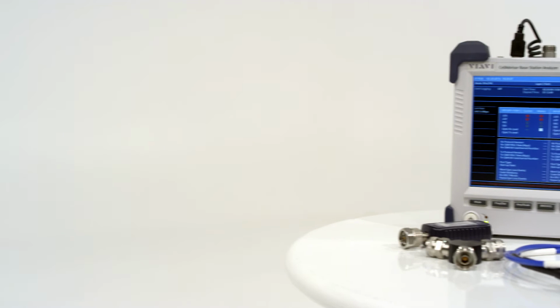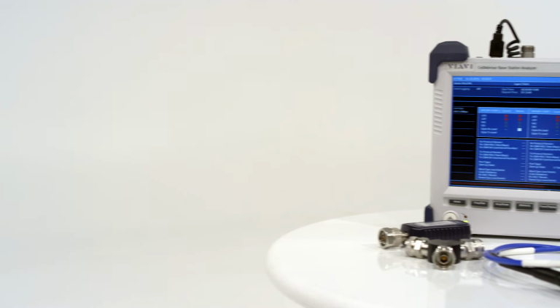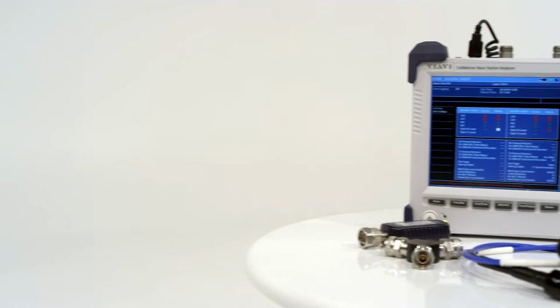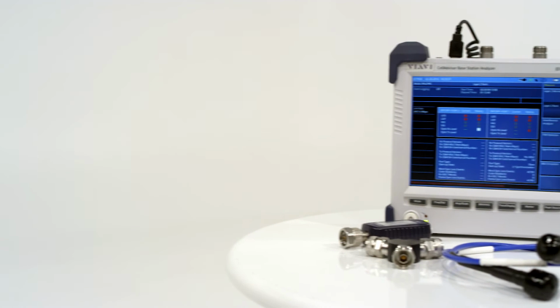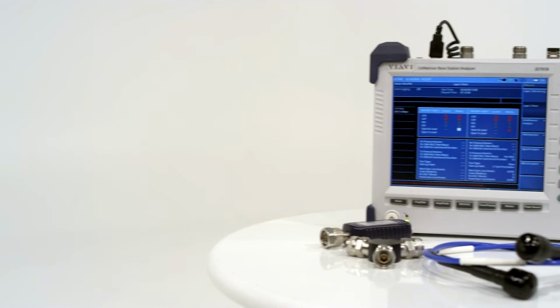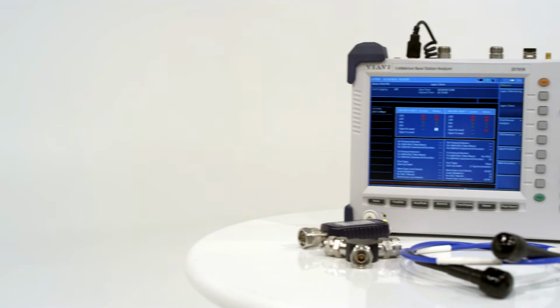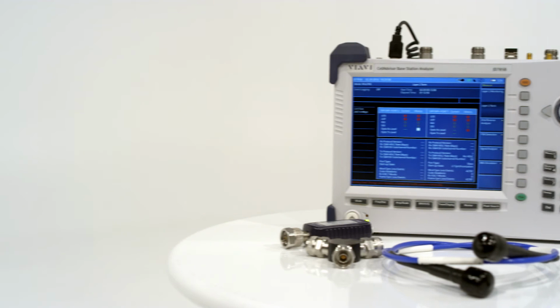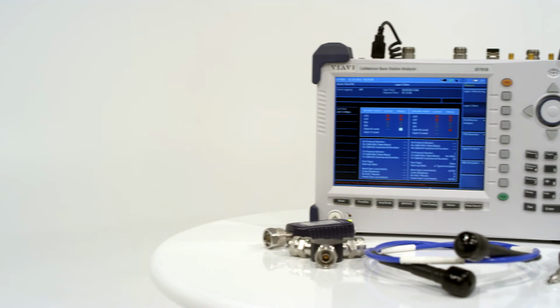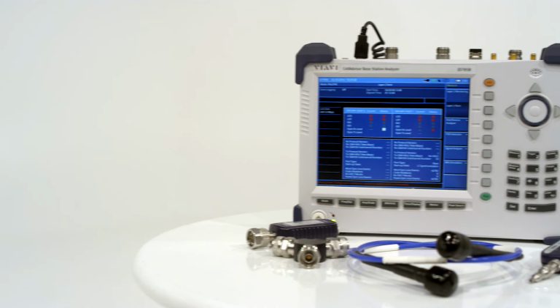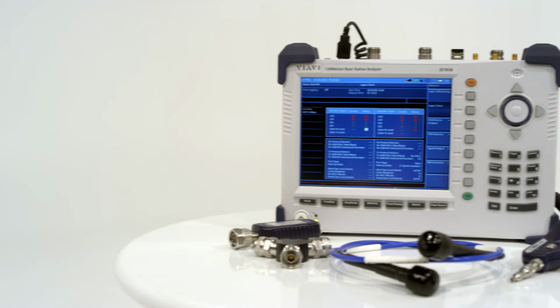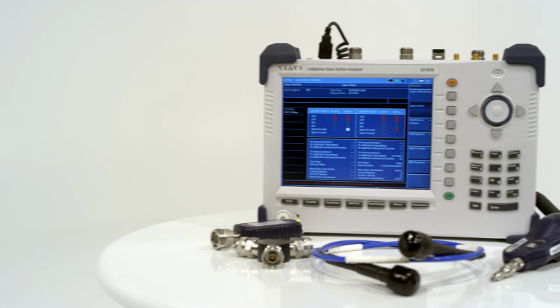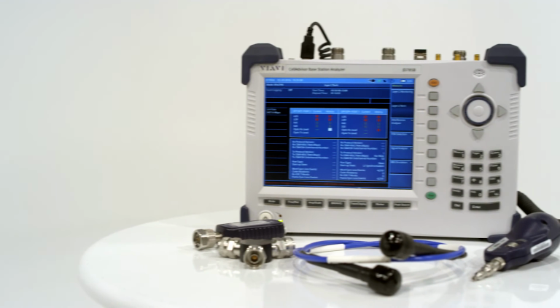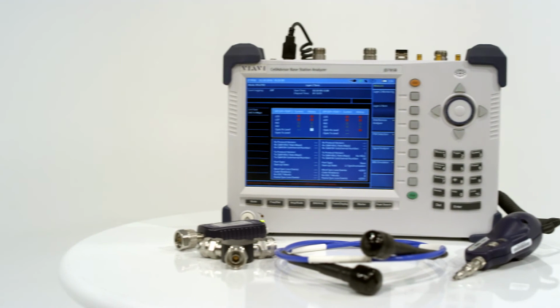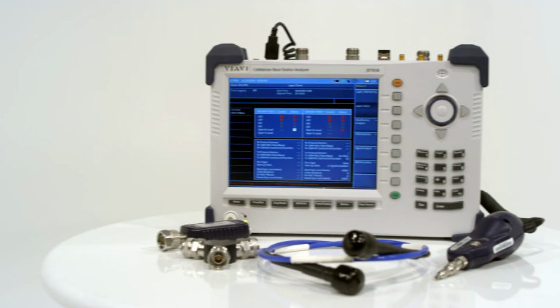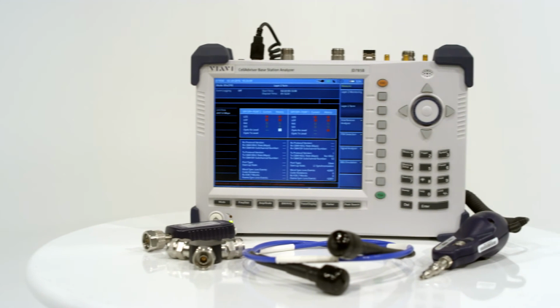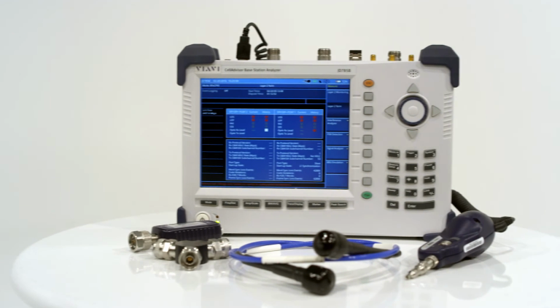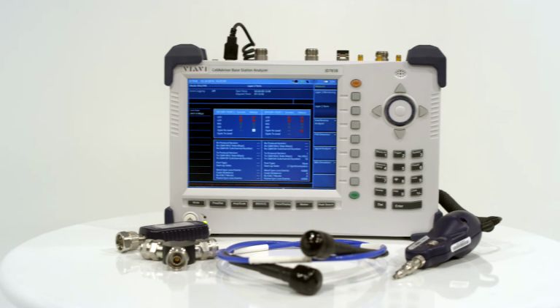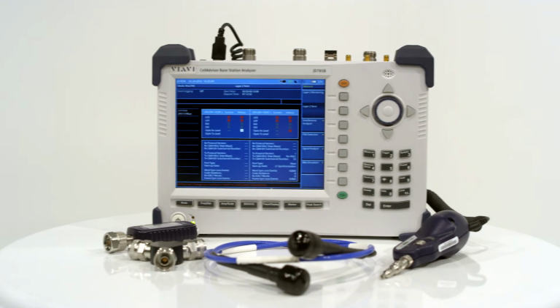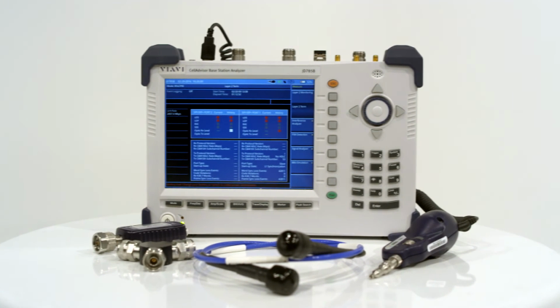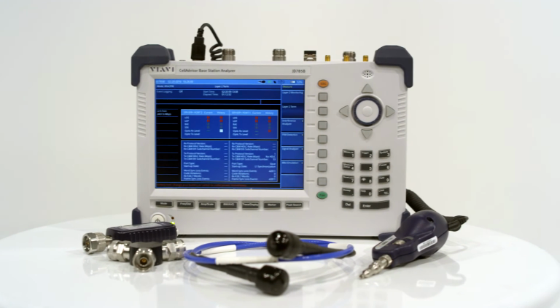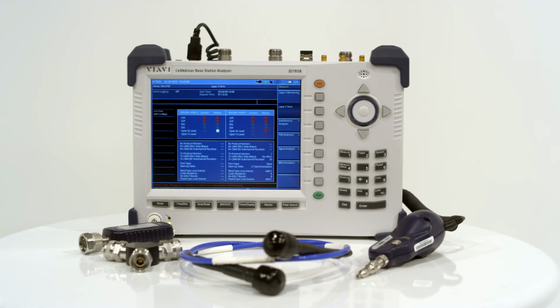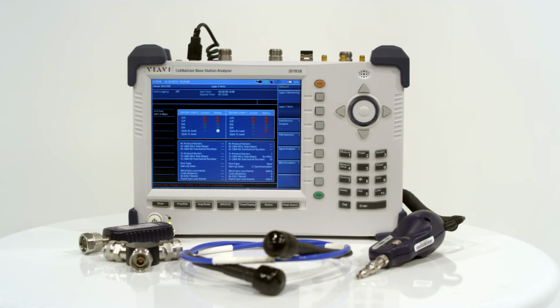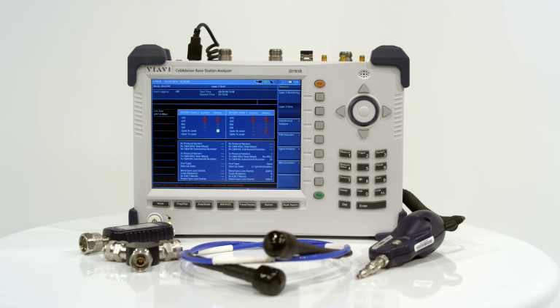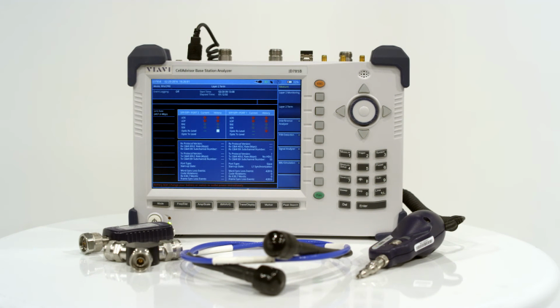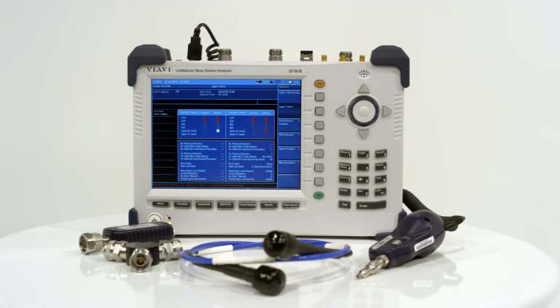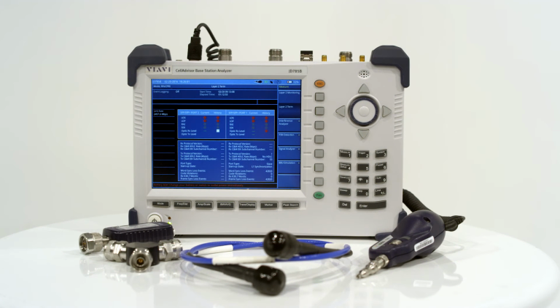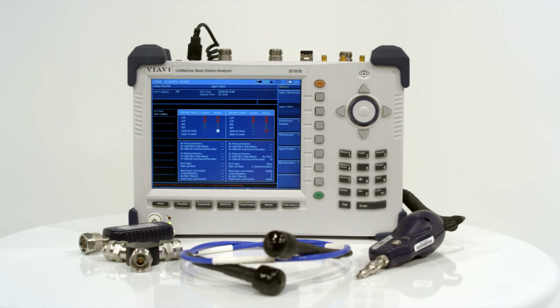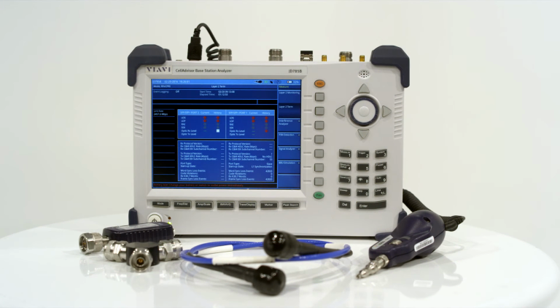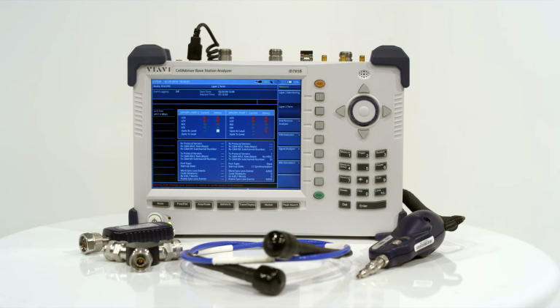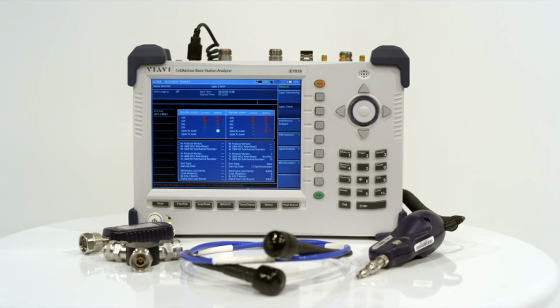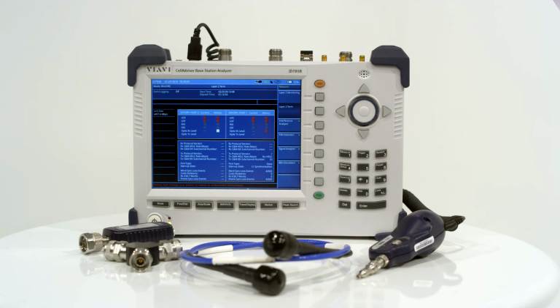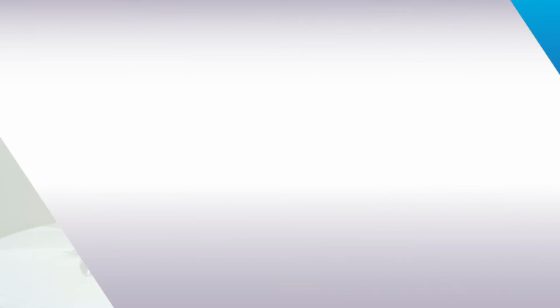Cell Advisor is the easy-to-use, innovative, and comprehensive base station analyzer from VIAVI.